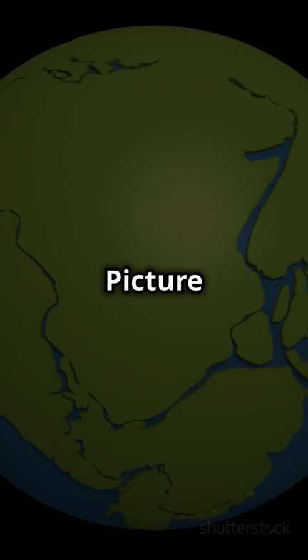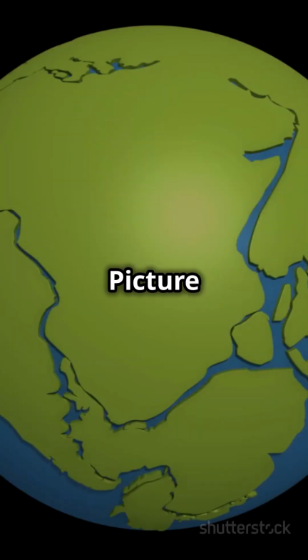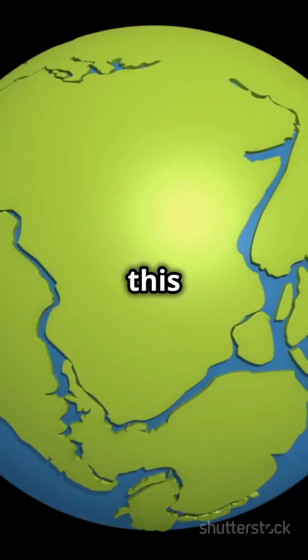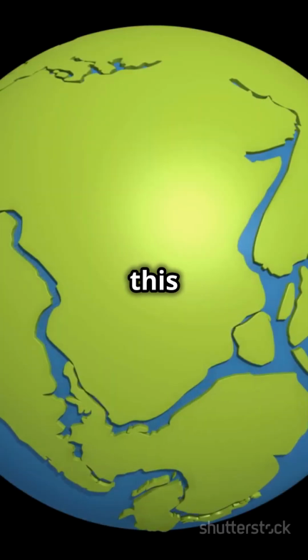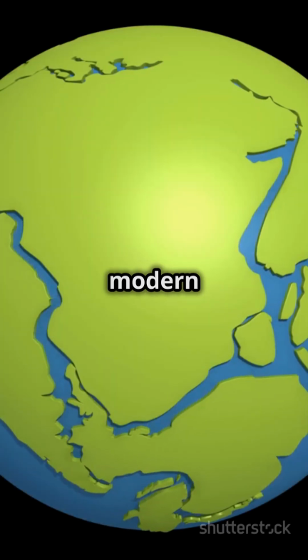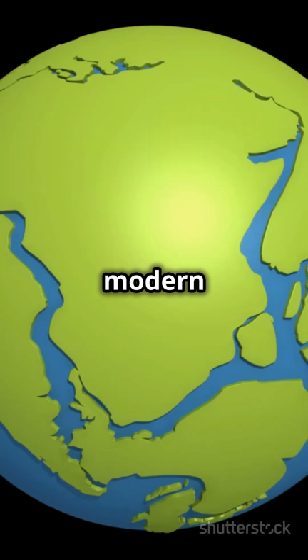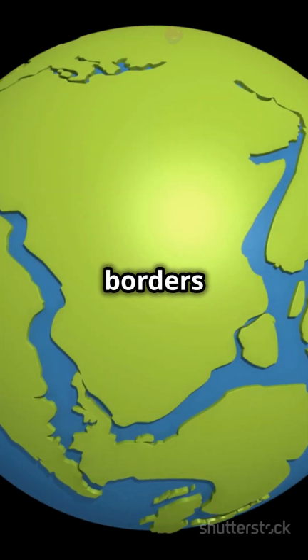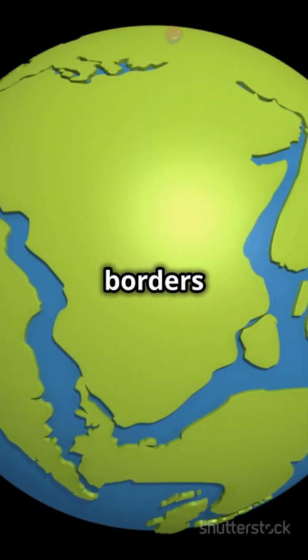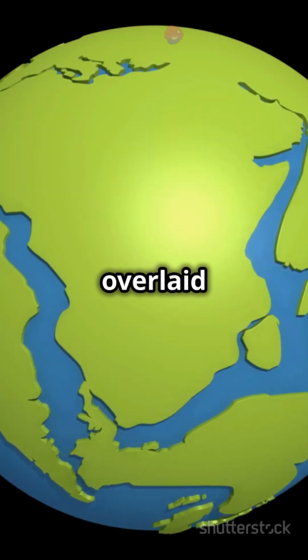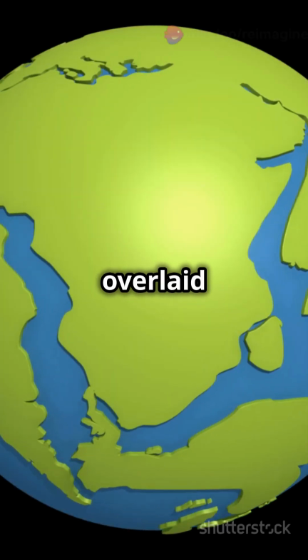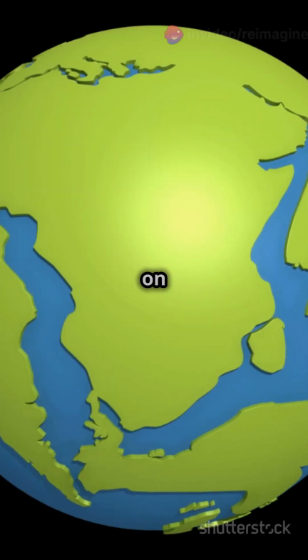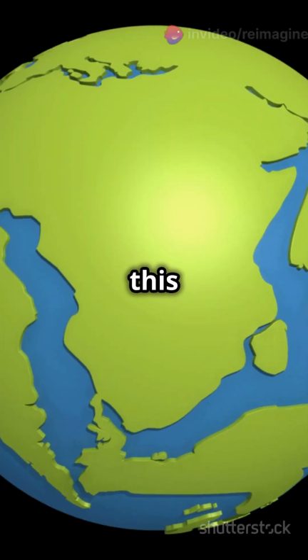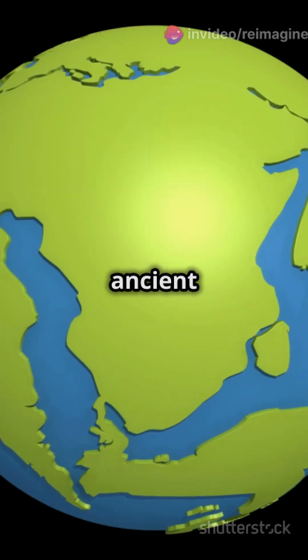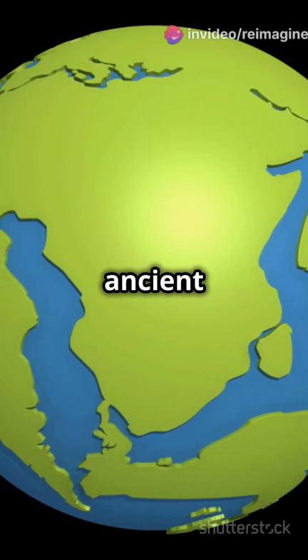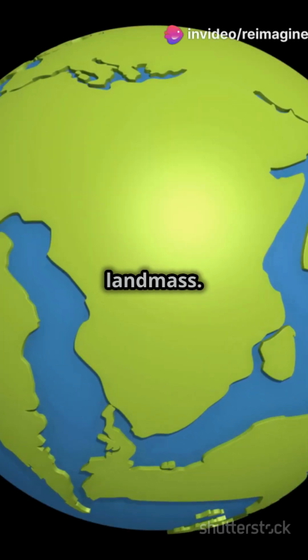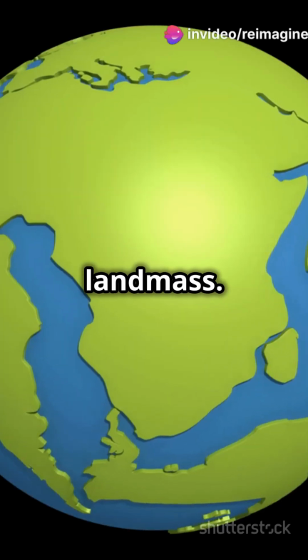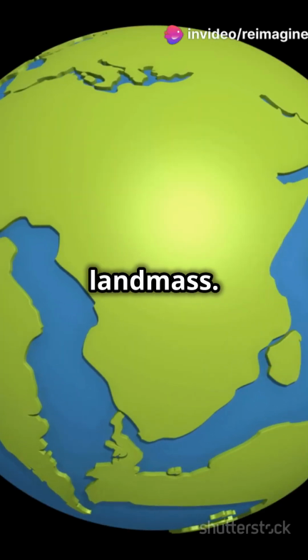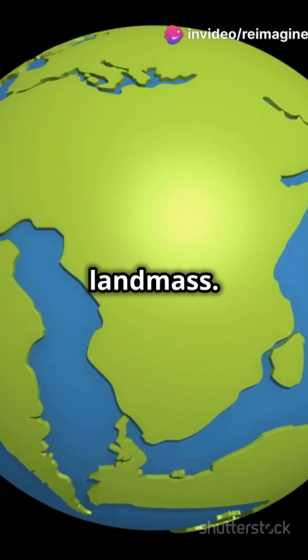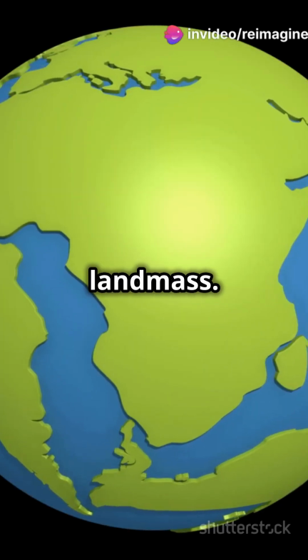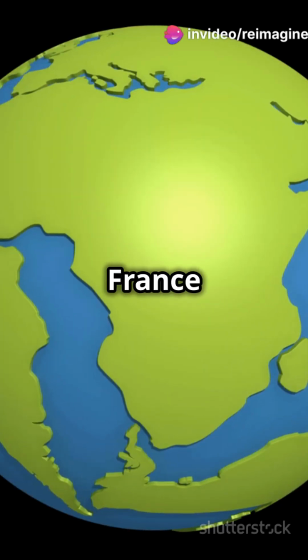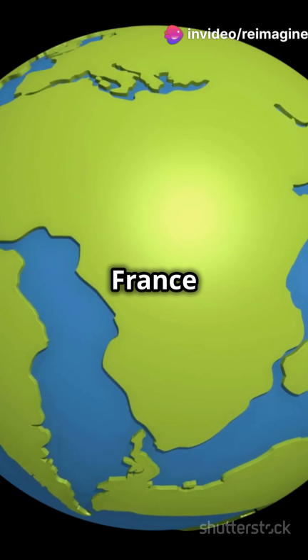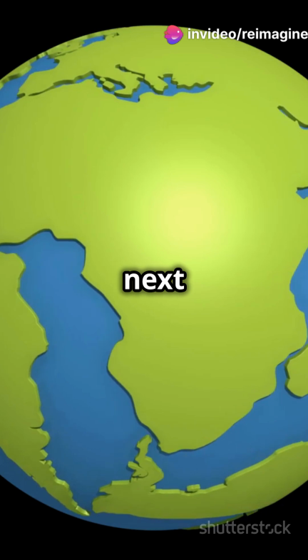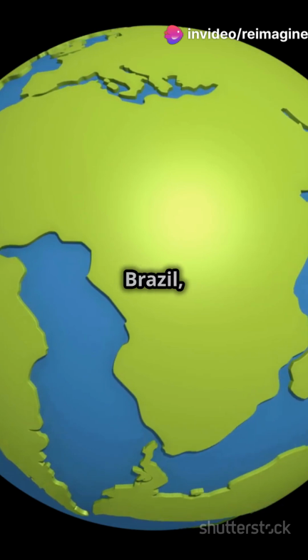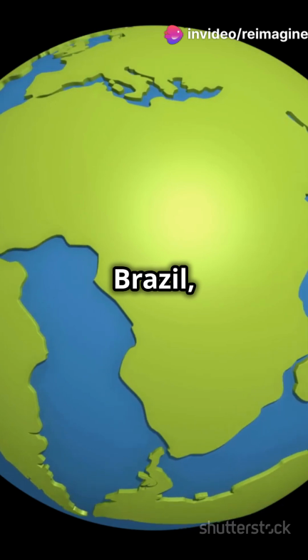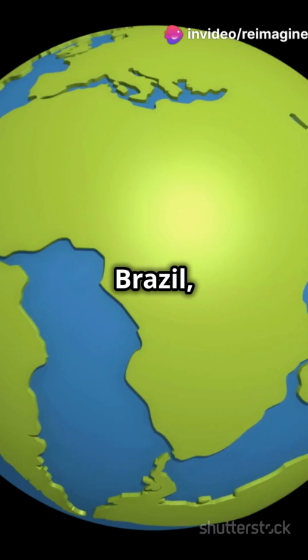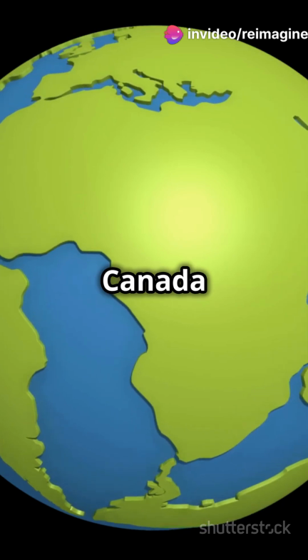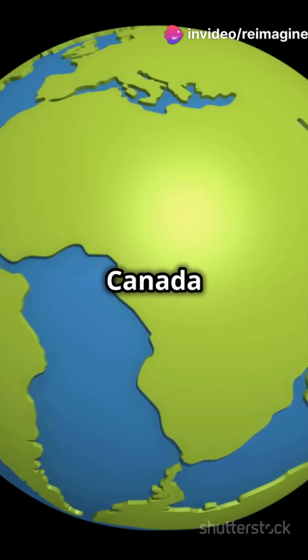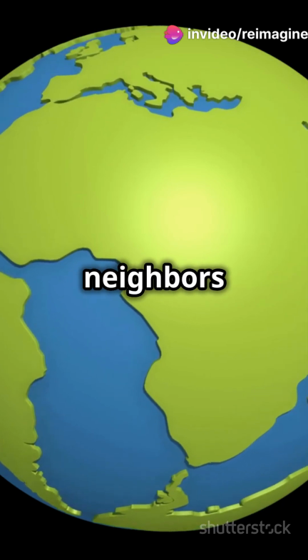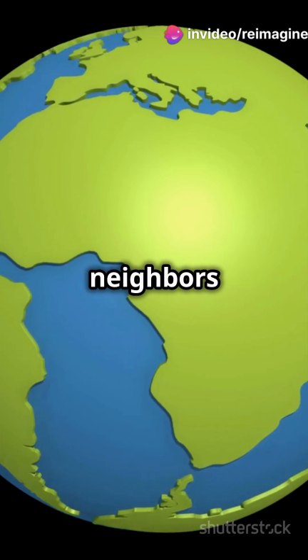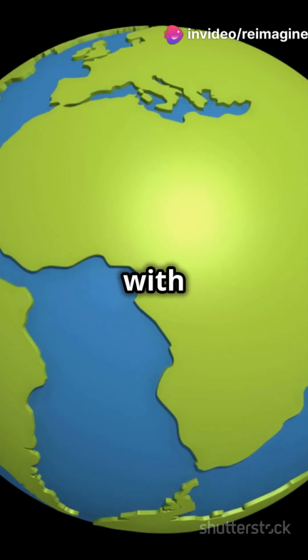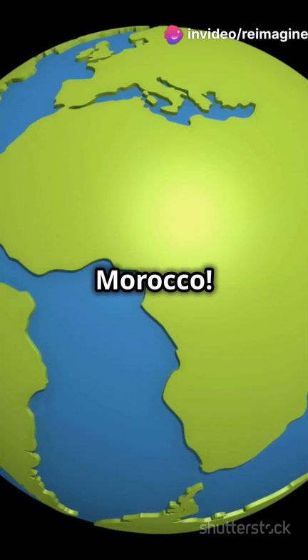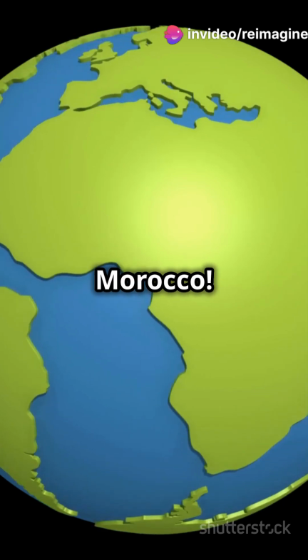Picture this: modern borders overlaid on this ancient landmass. France next to Brazil, Canada neighbors with Morocco.